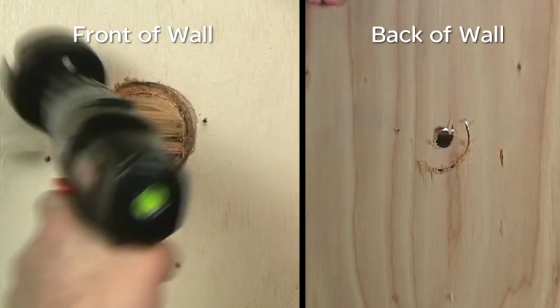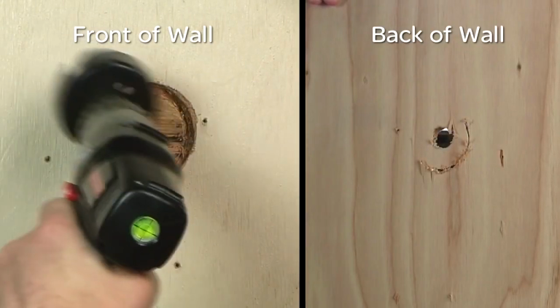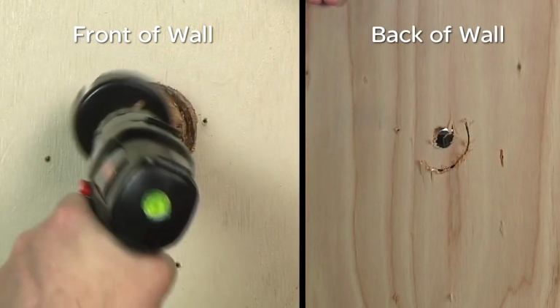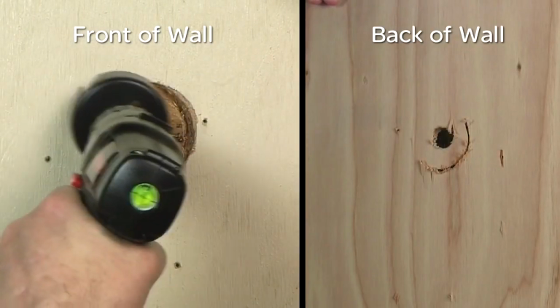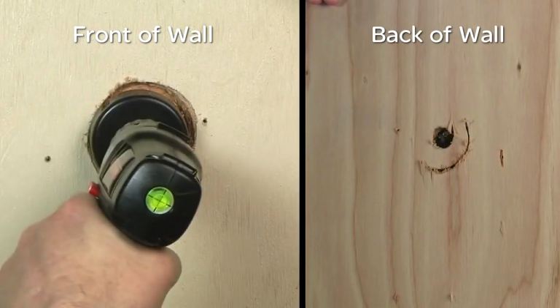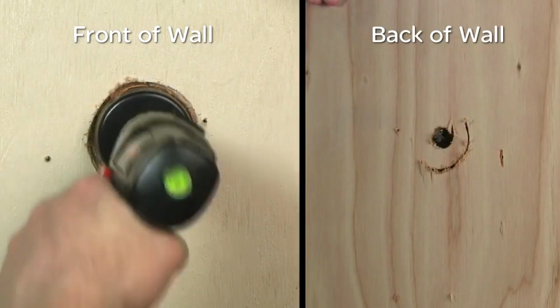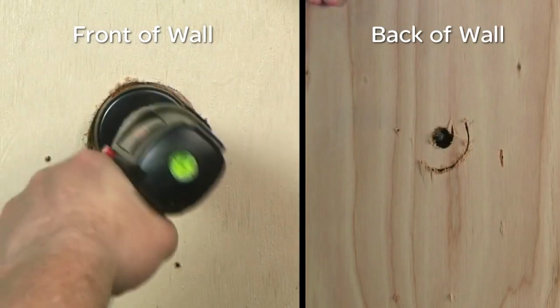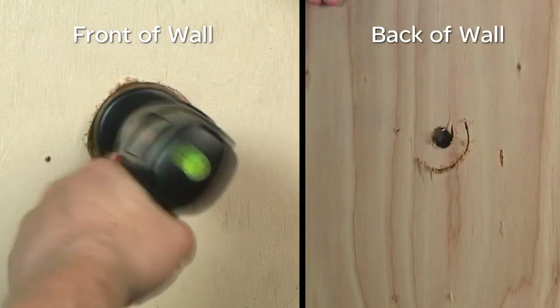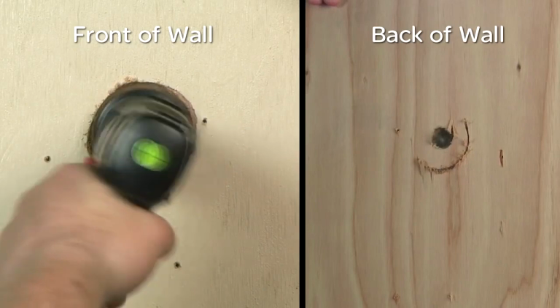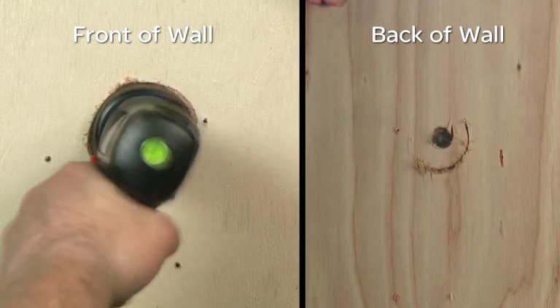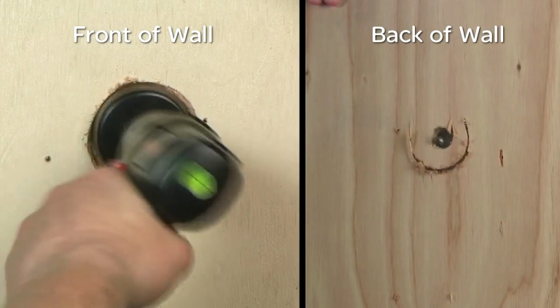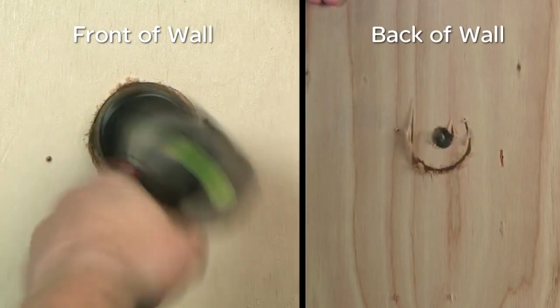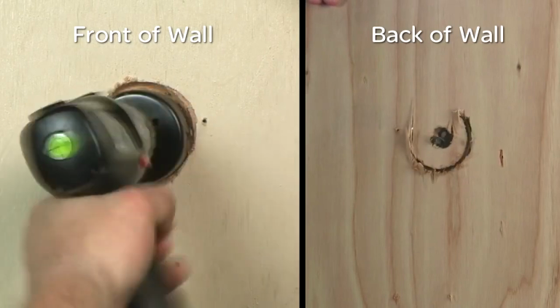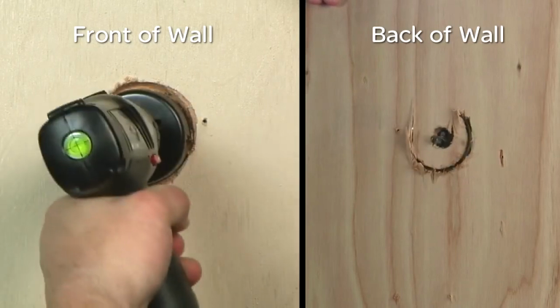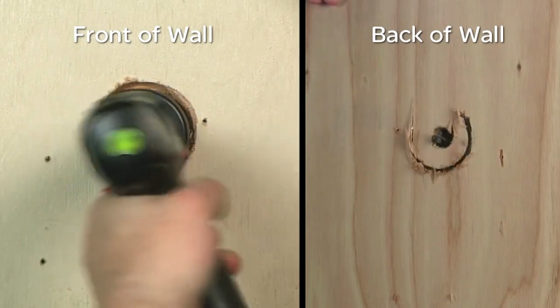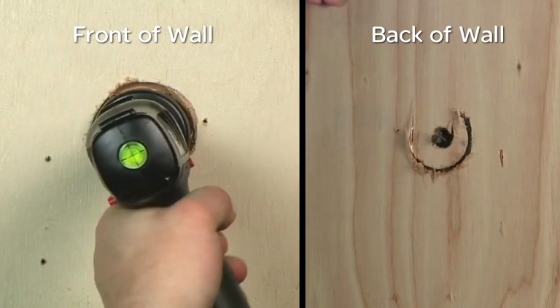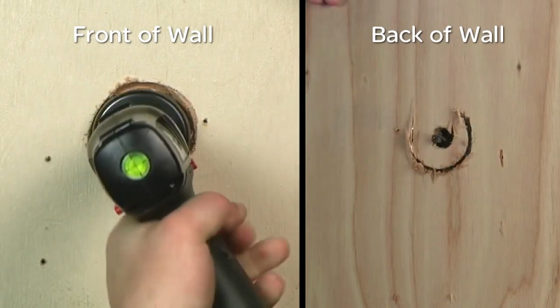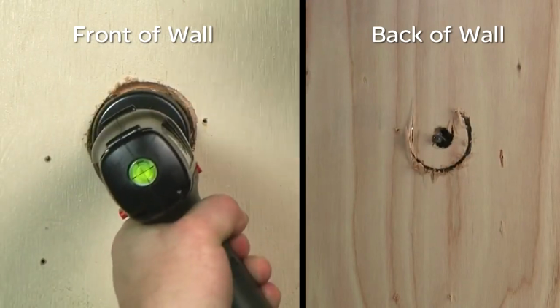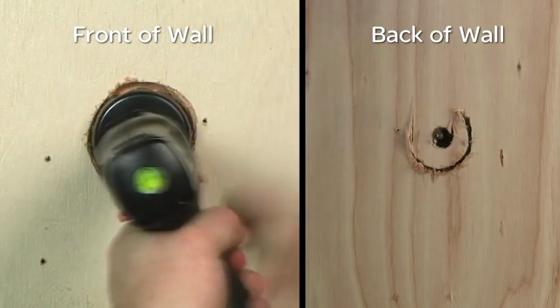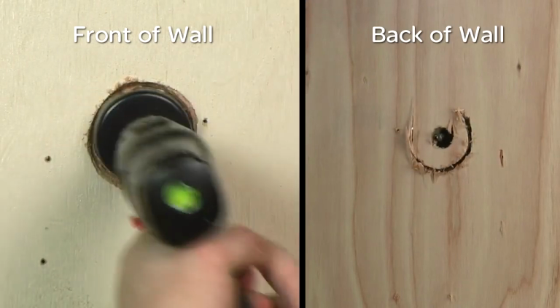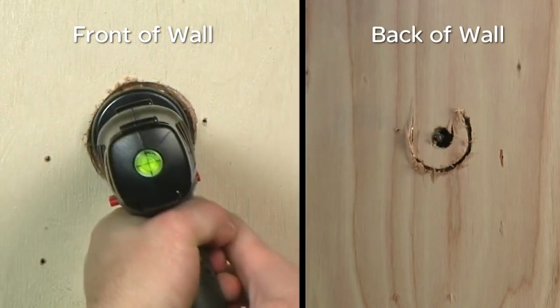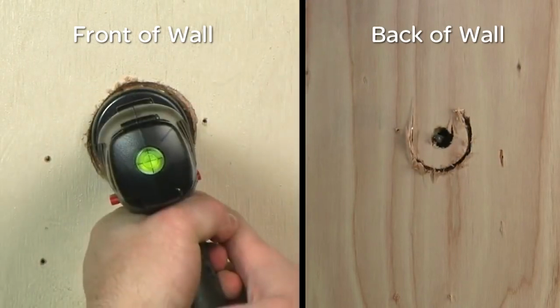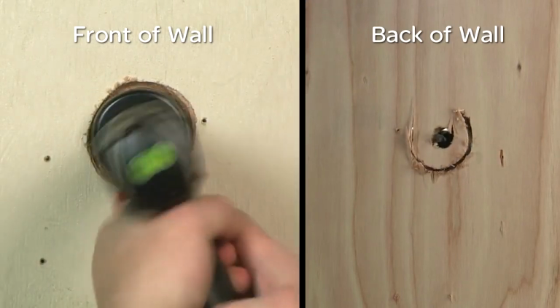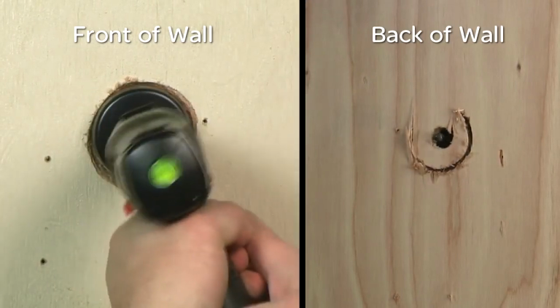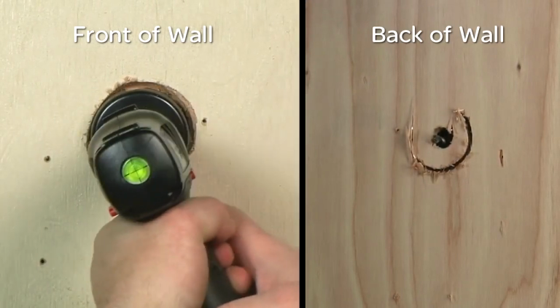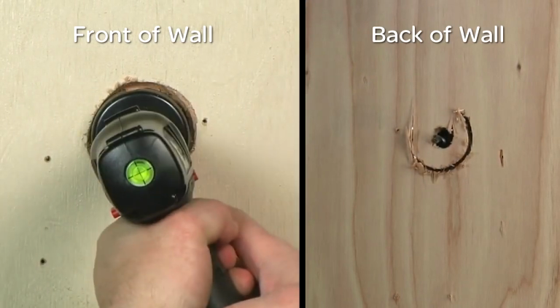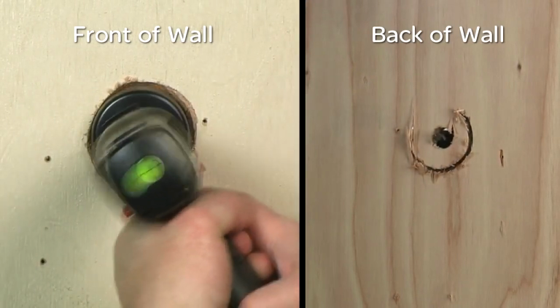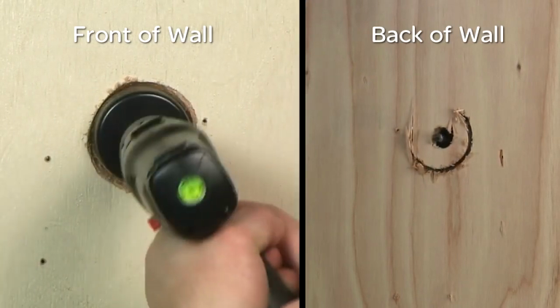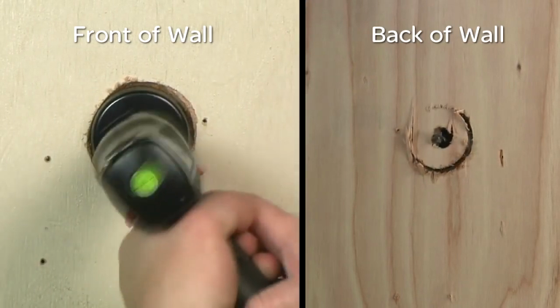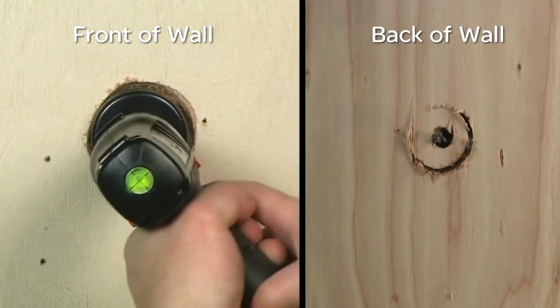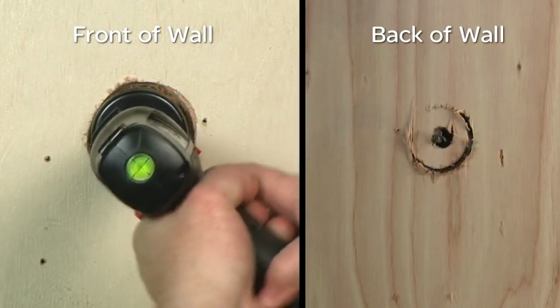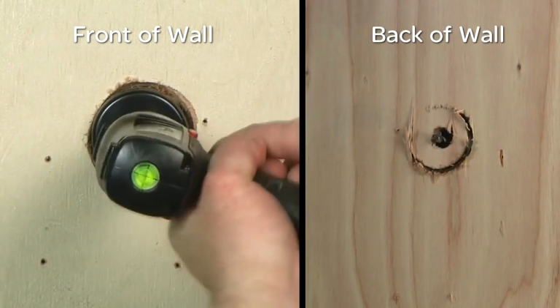First, drill the ceiling surface or cut with a 2.5-inch diameter hole saw to accept the bezel.